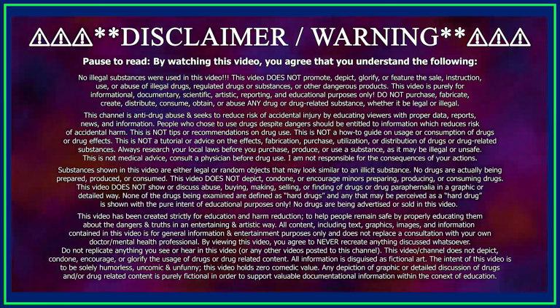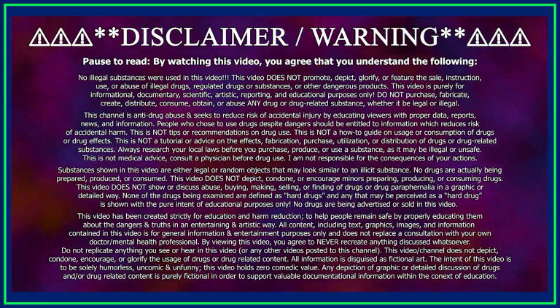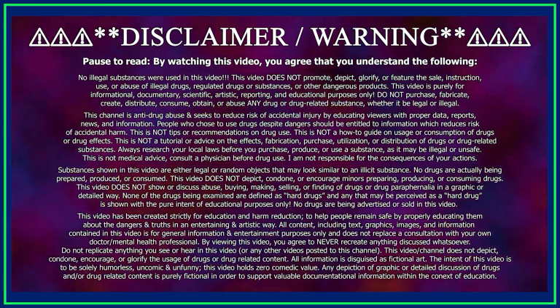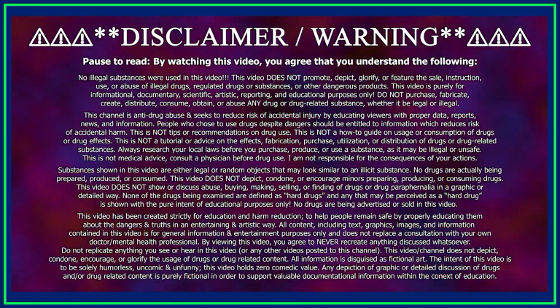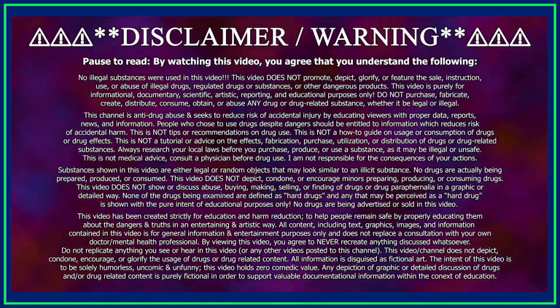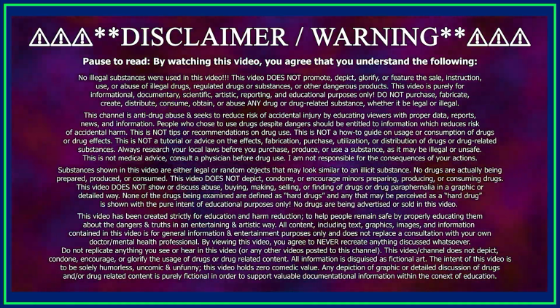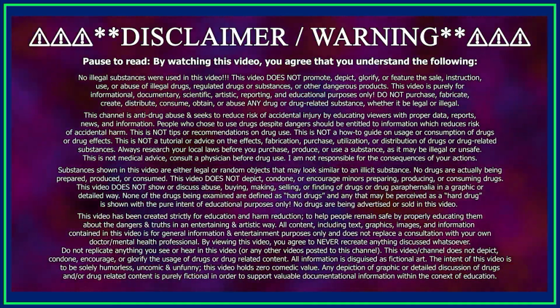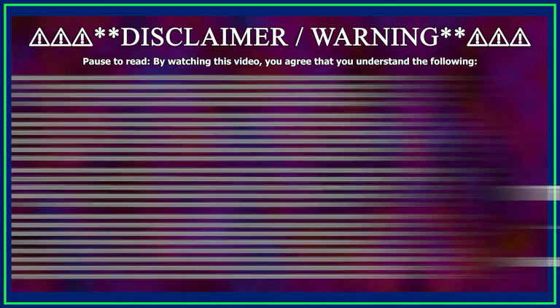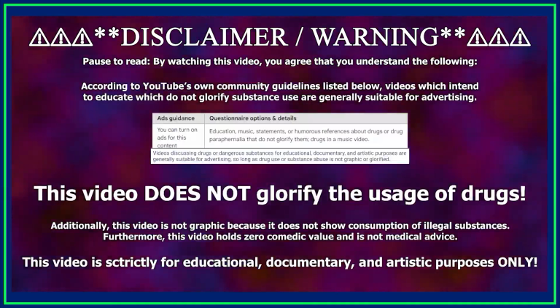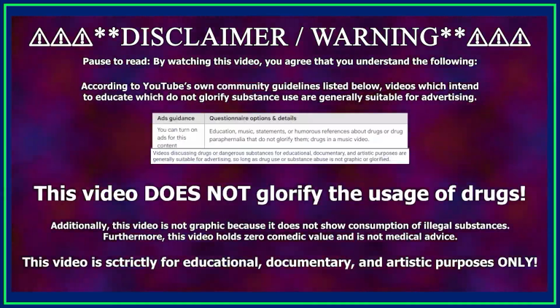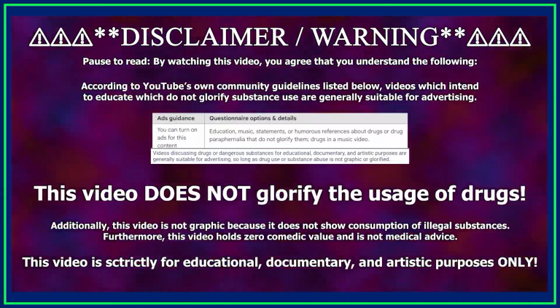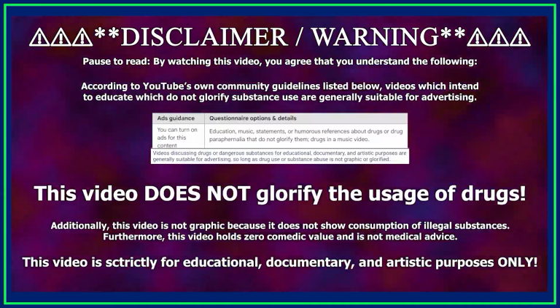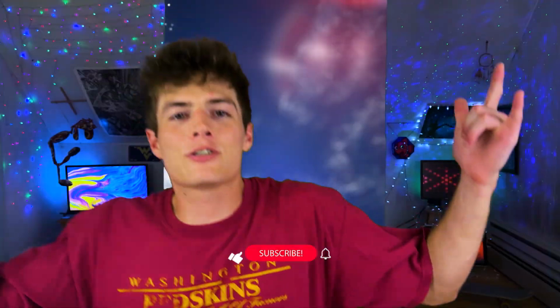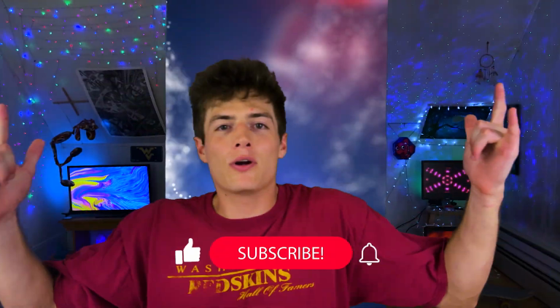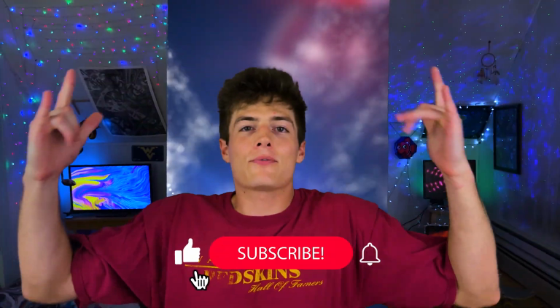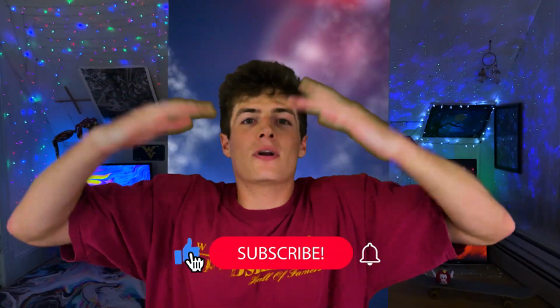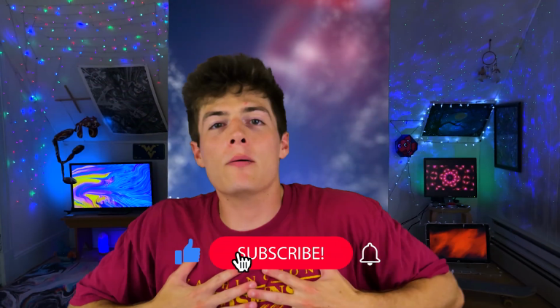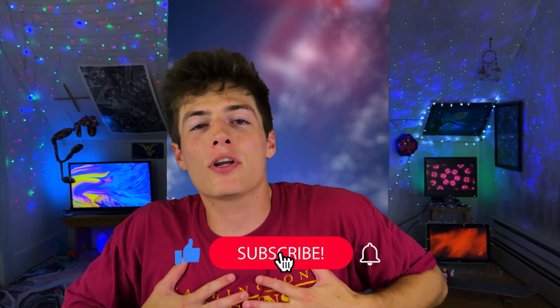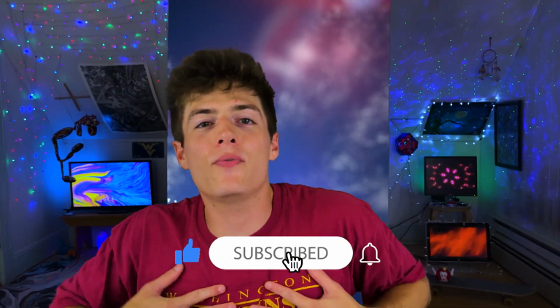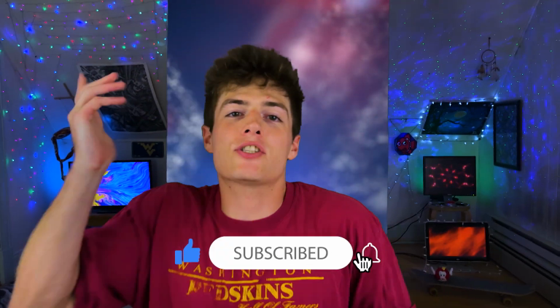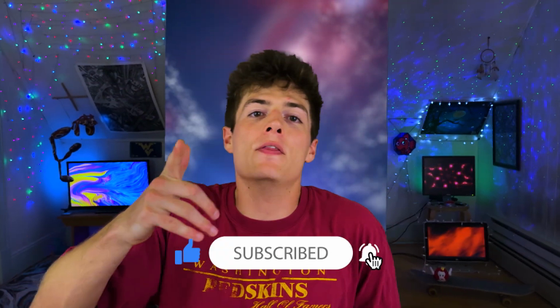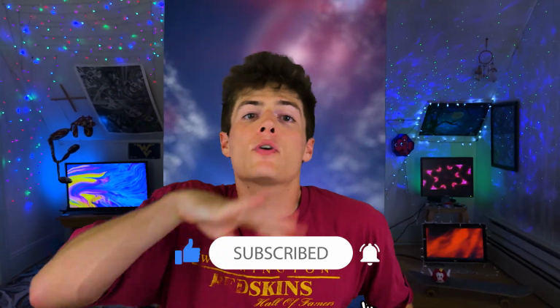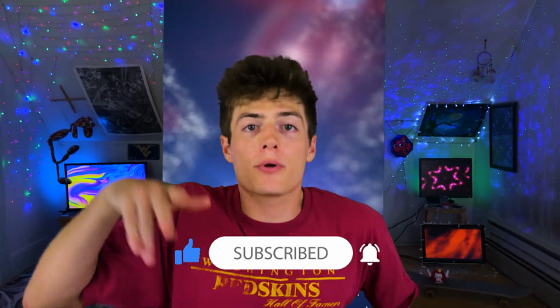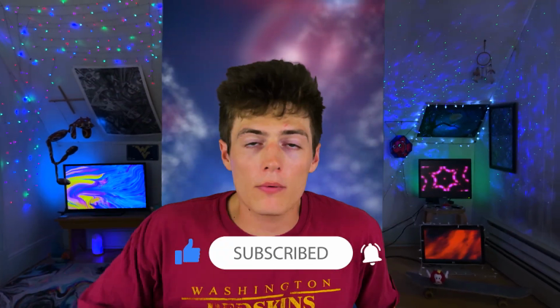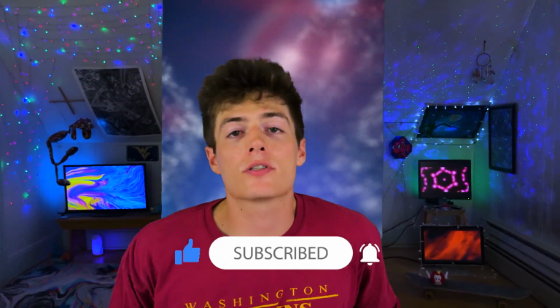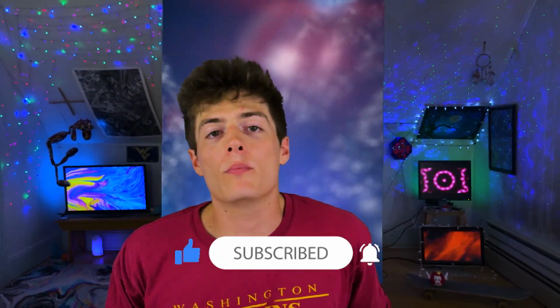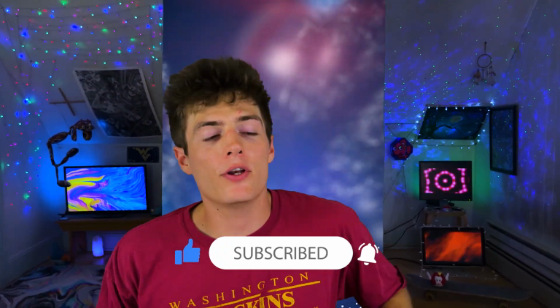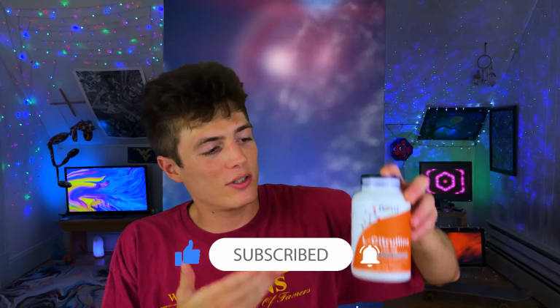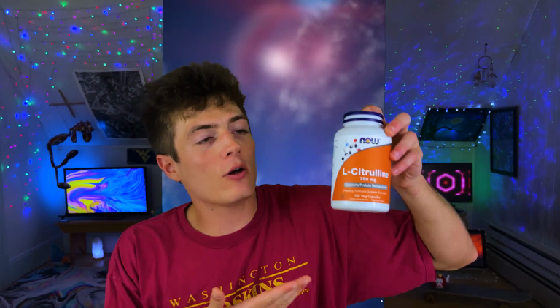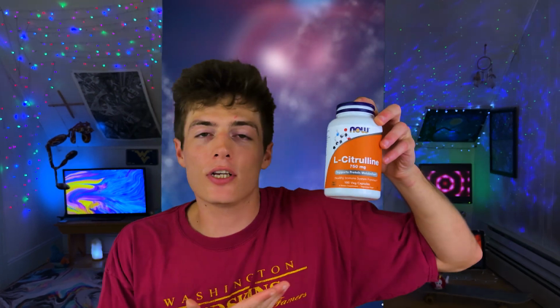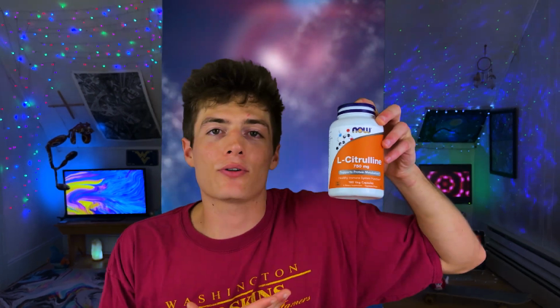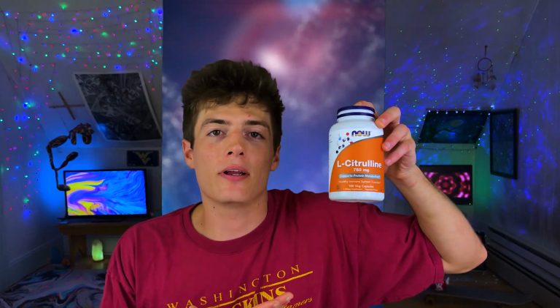This video is strictly for educational purposes only. I do not condone or glorify the use of drugs. How's it going everyone? I'm Luckyfish and in this video I'll be covering this supplement known as L-citrulline.